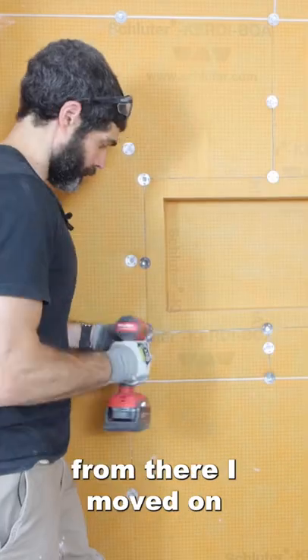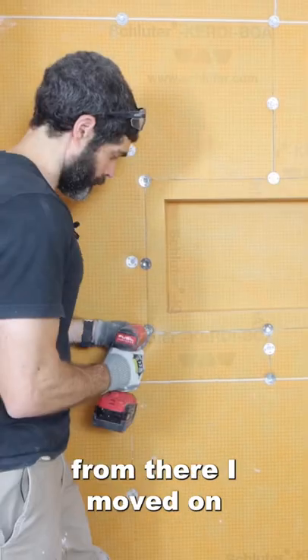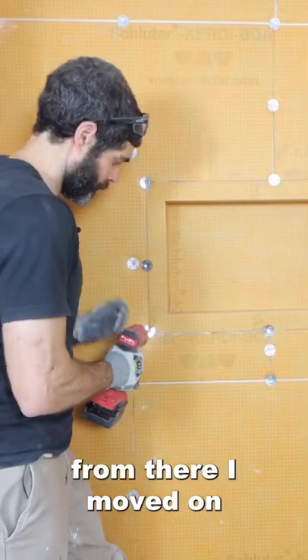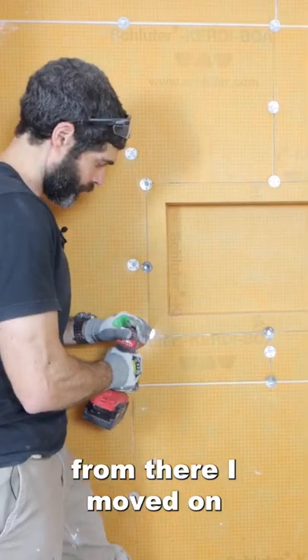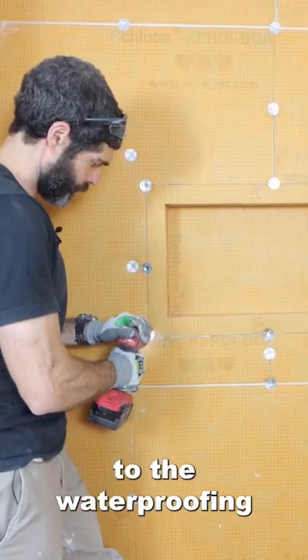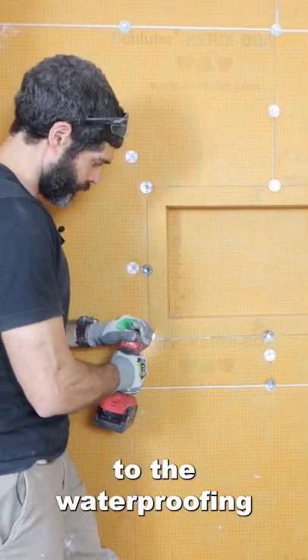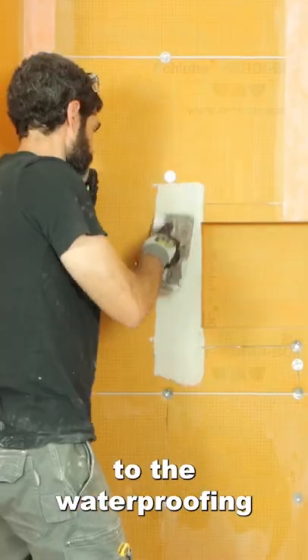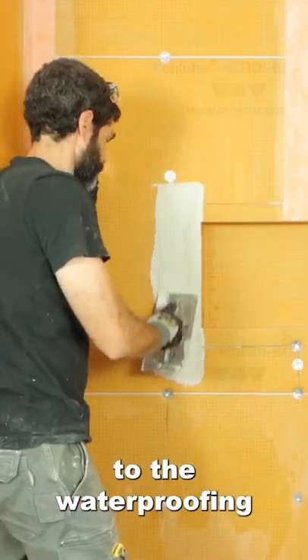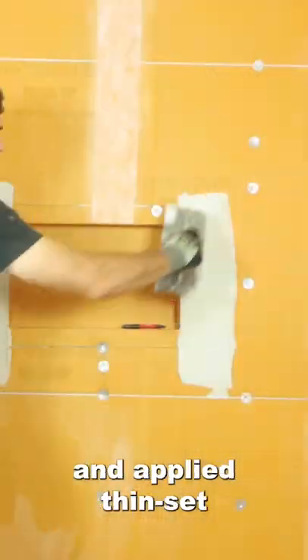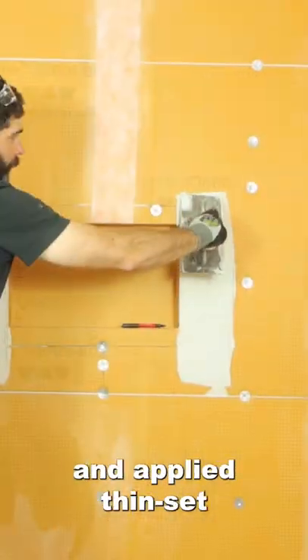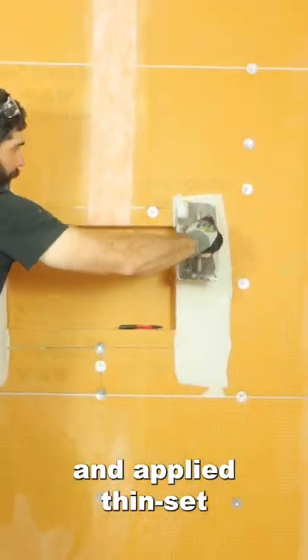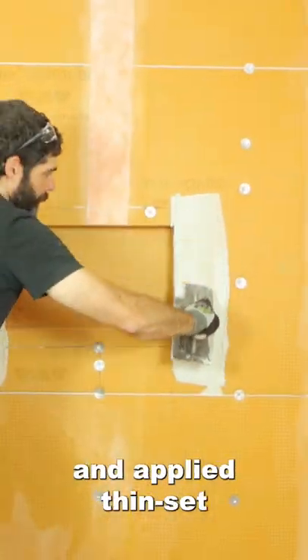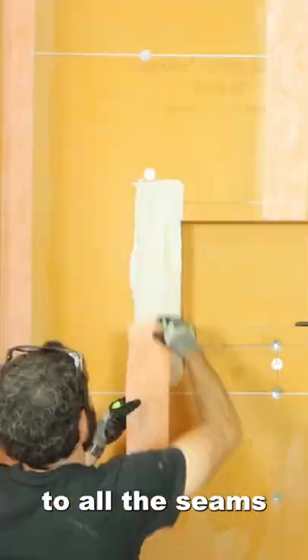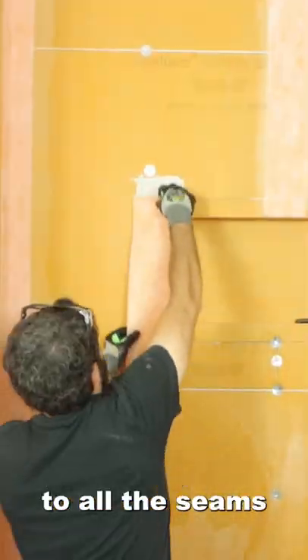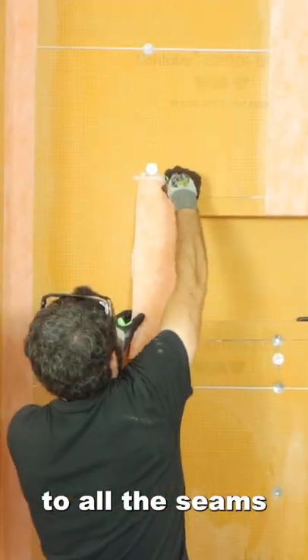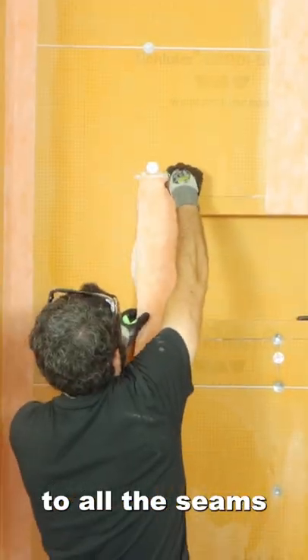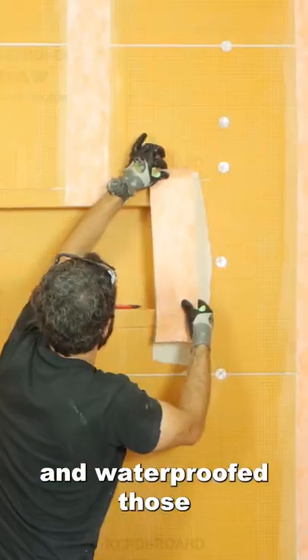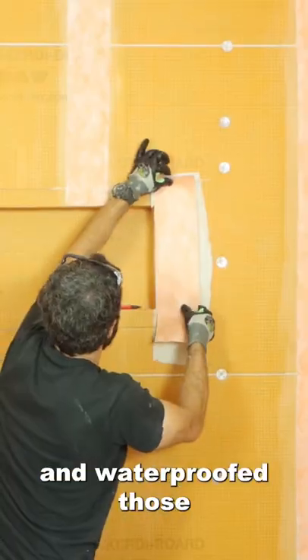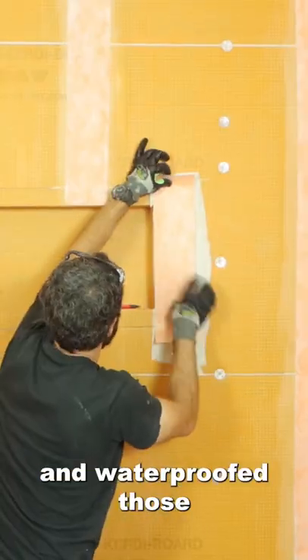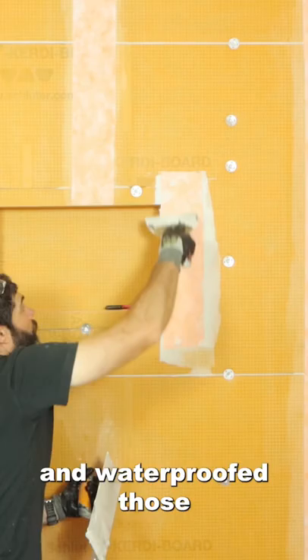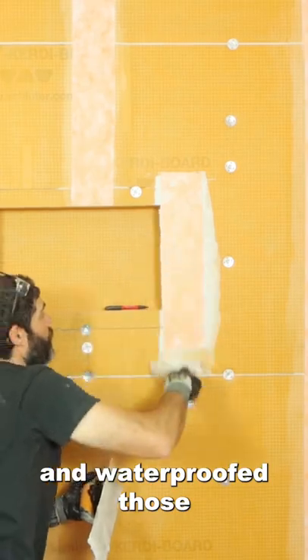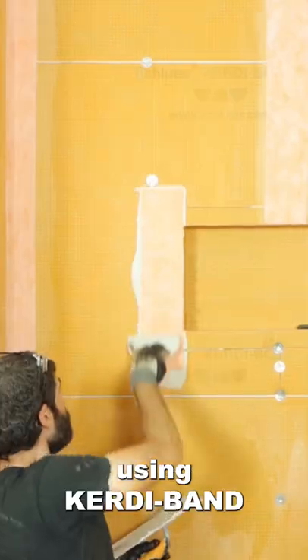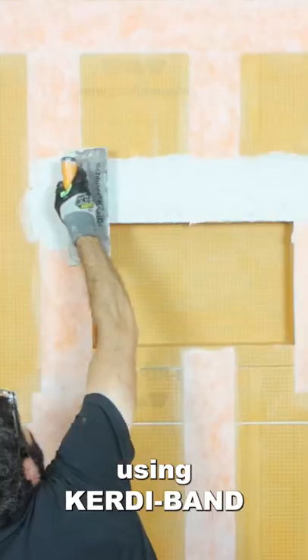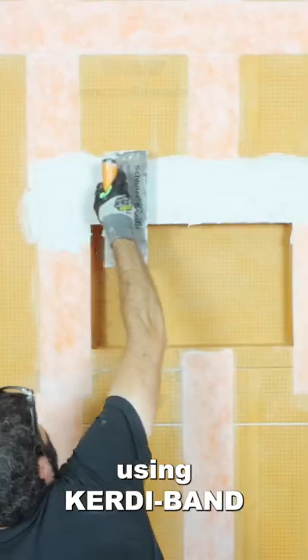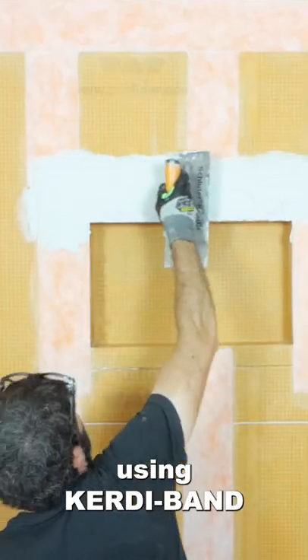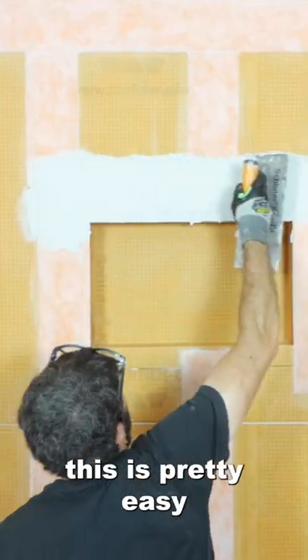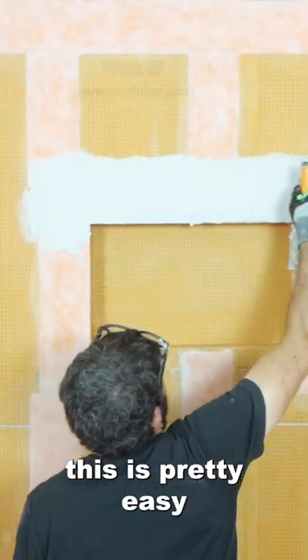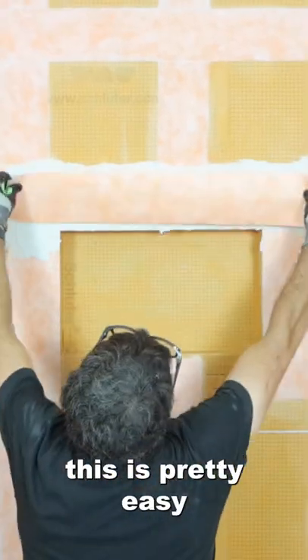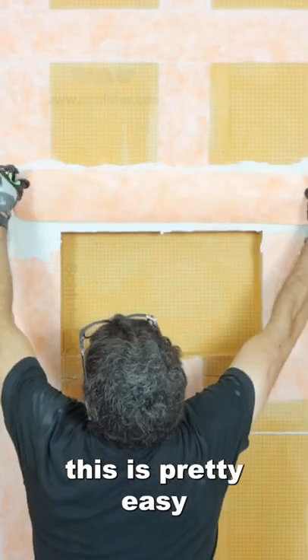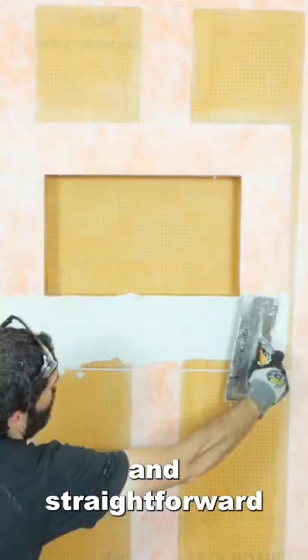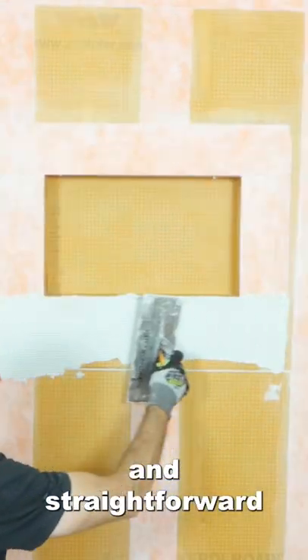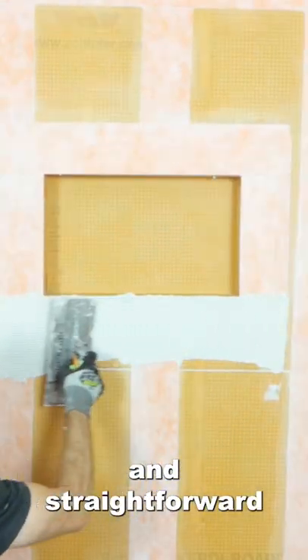From there I moved on to the waterproofing and applied thinset to all the seams and waterproofed those using KERDI band. This is pretty easy and straightforward.